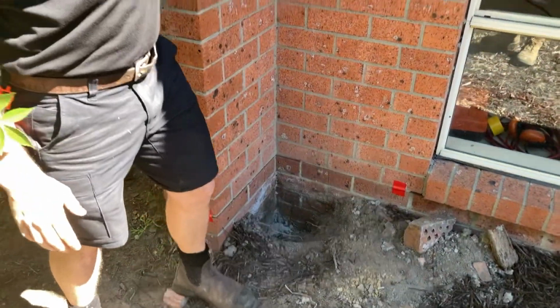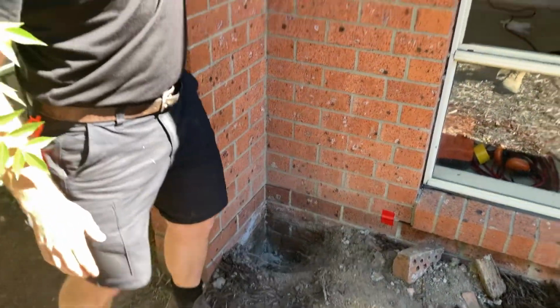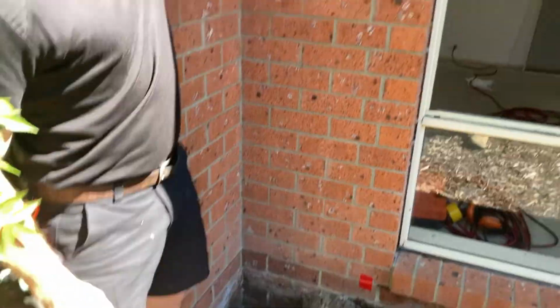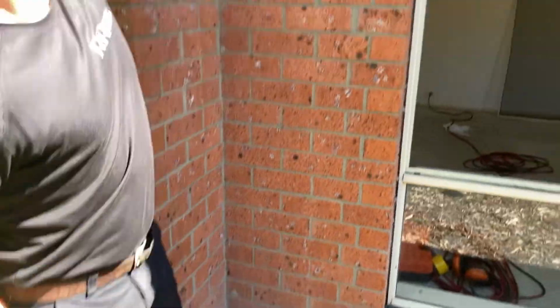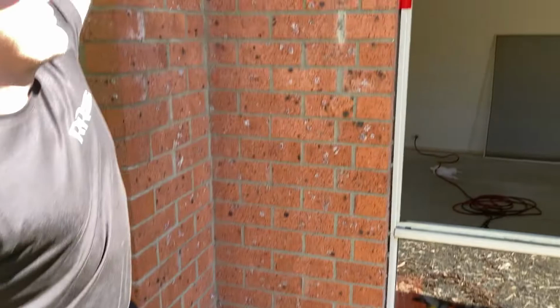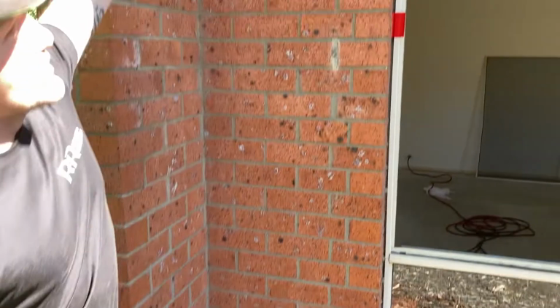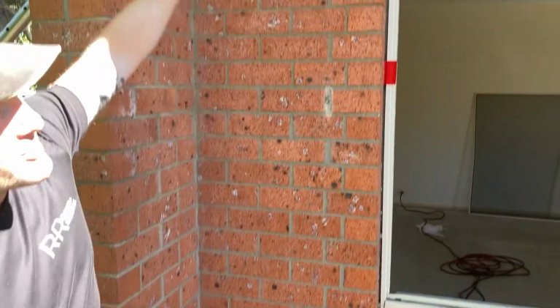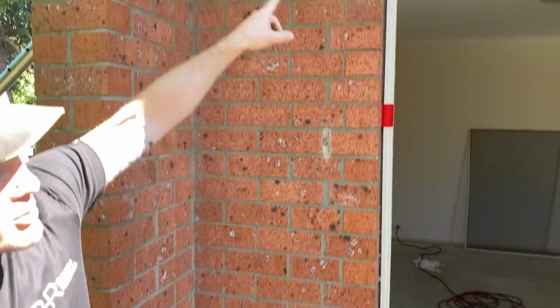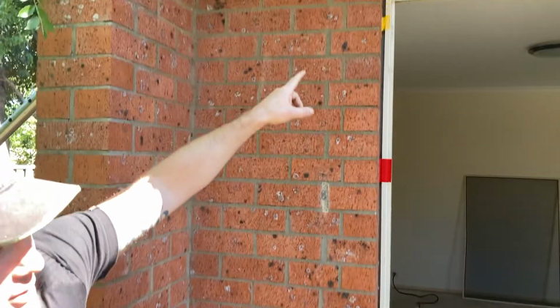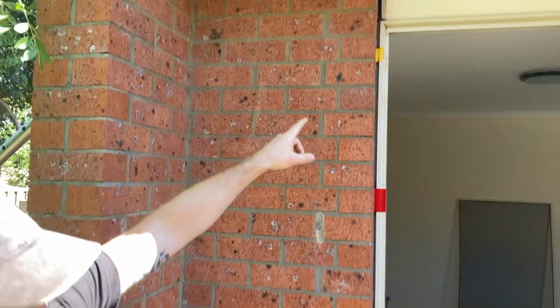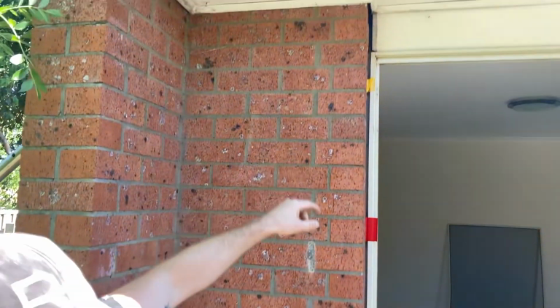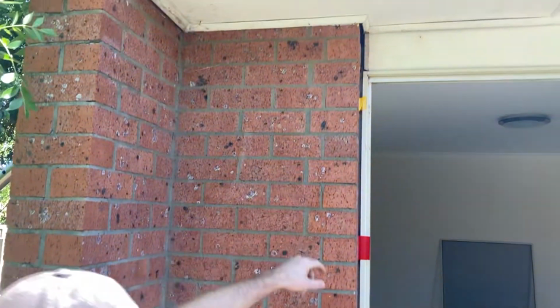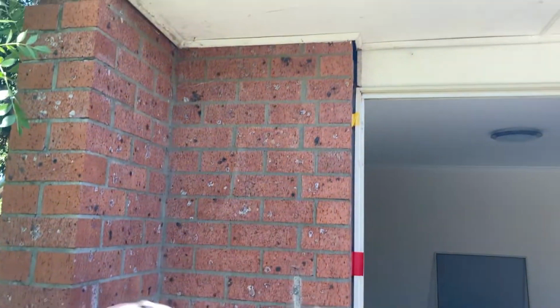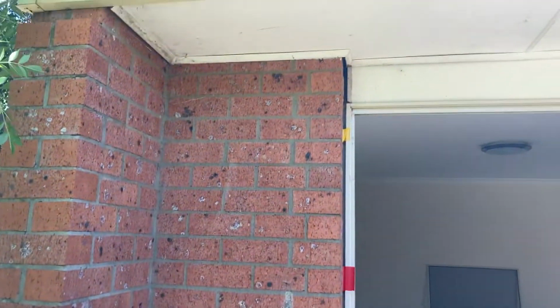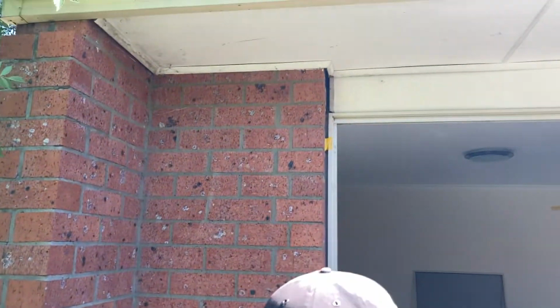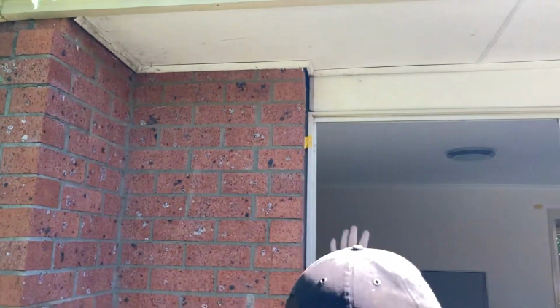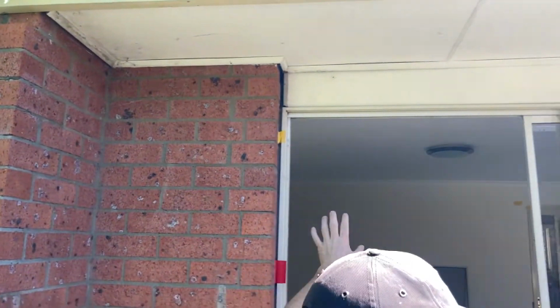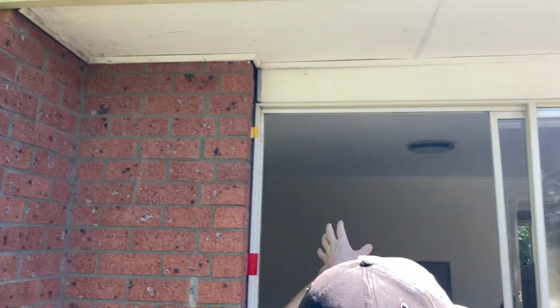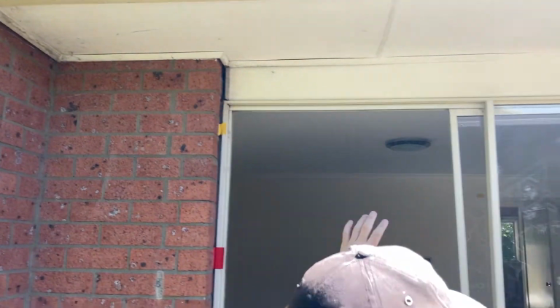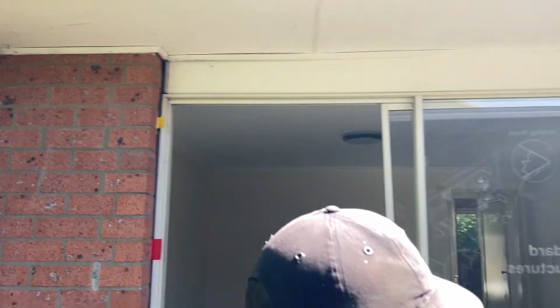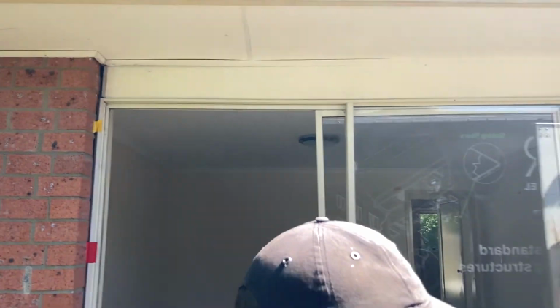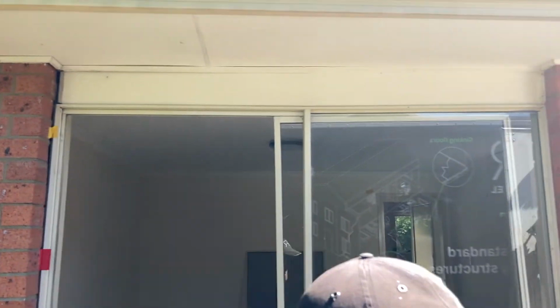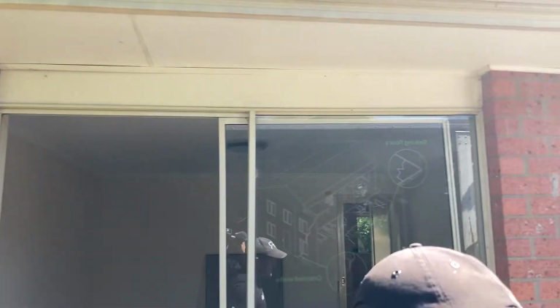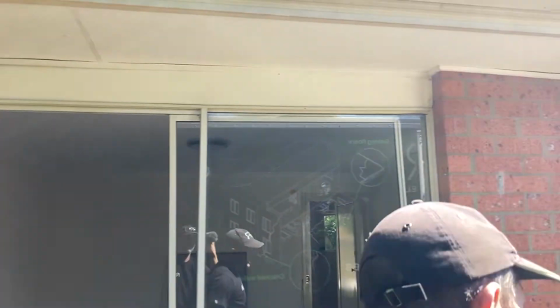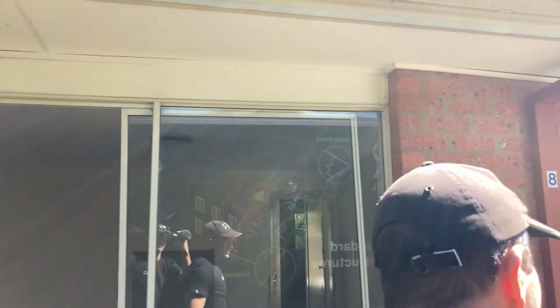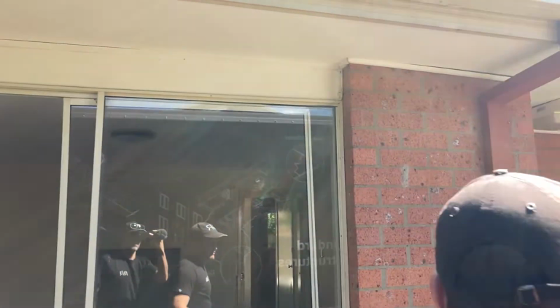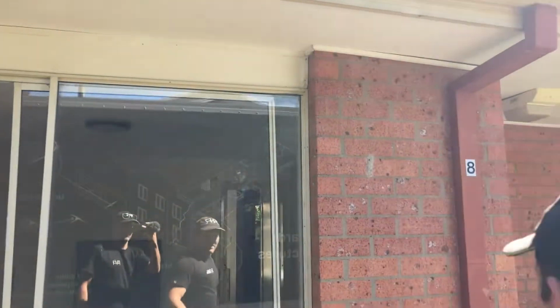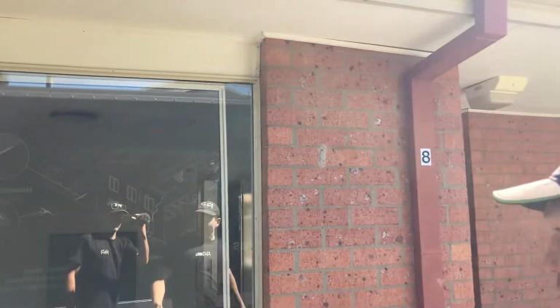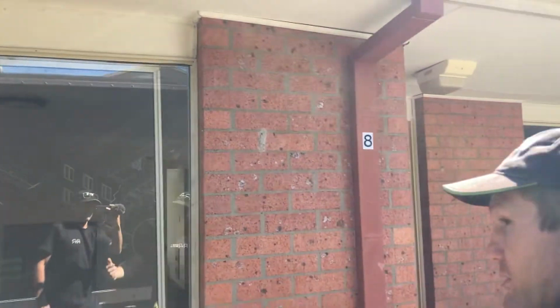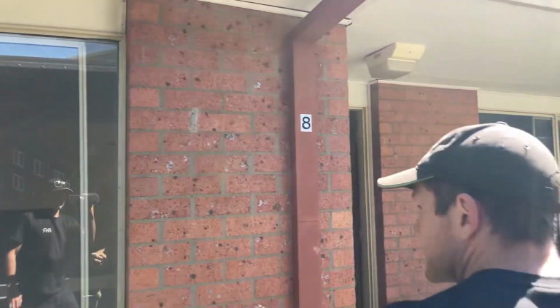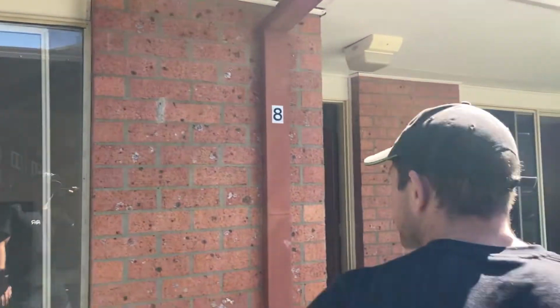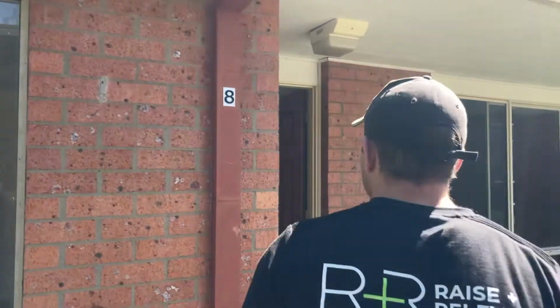Some of the signs you can see: these horizontal cracks down here, the gap on the fascia board at the top, and an out-of-plumb window. Follow me through to the inside.